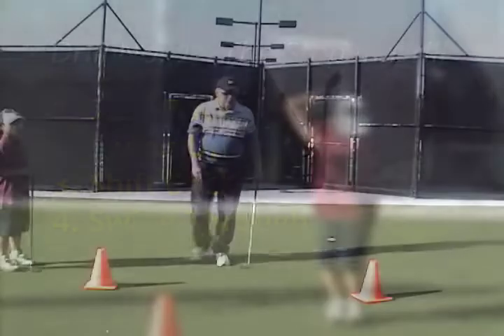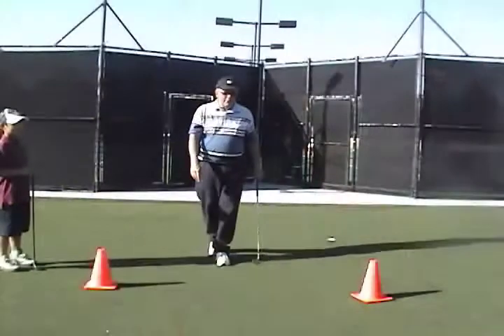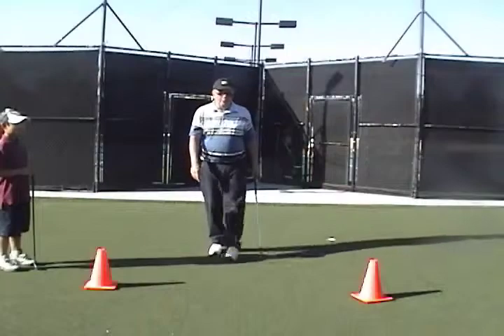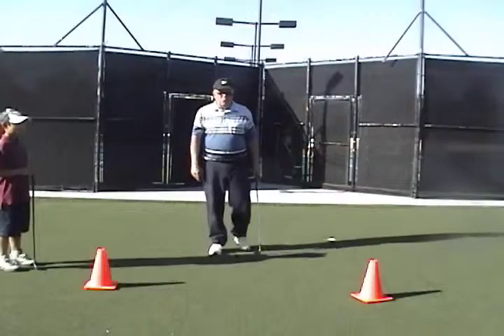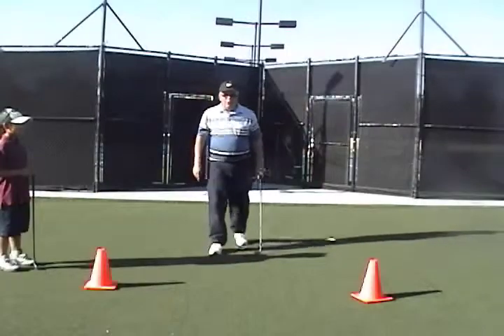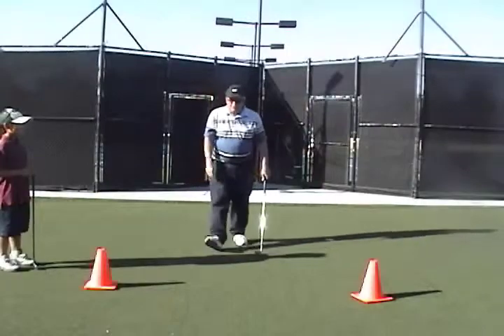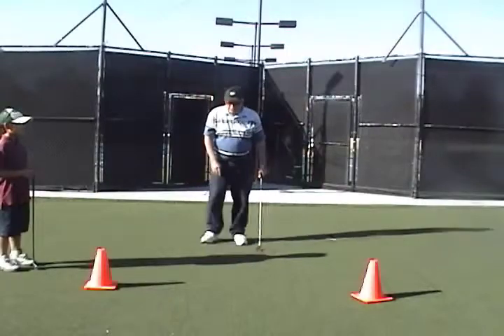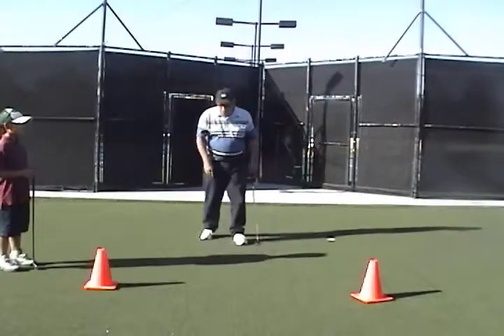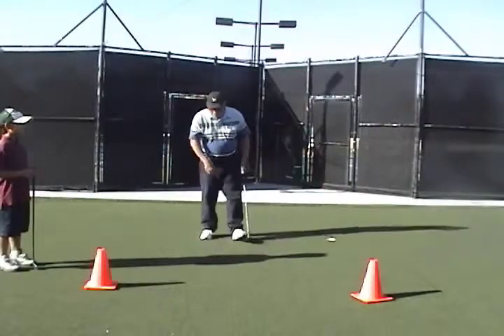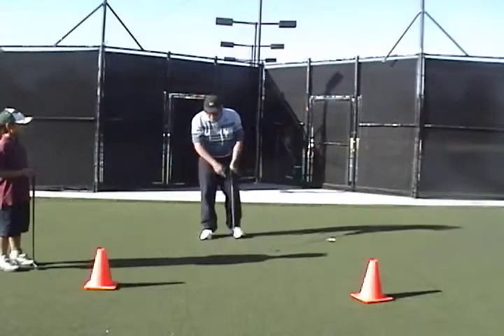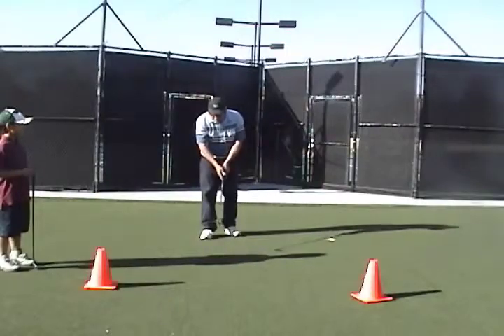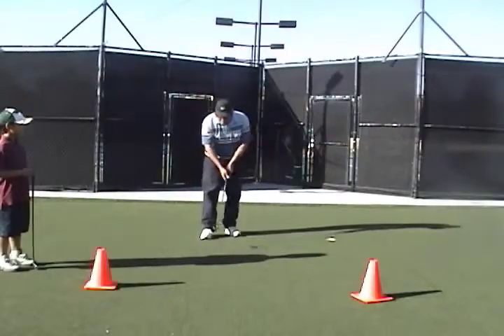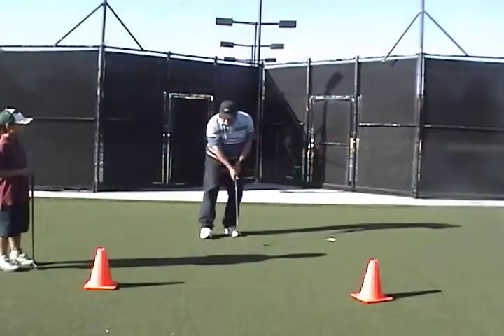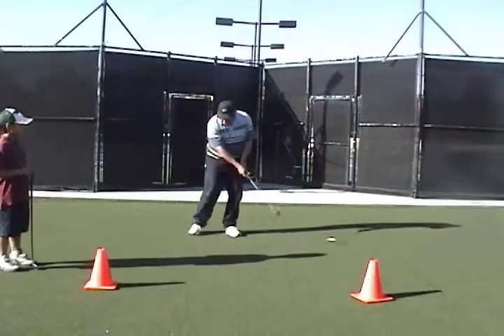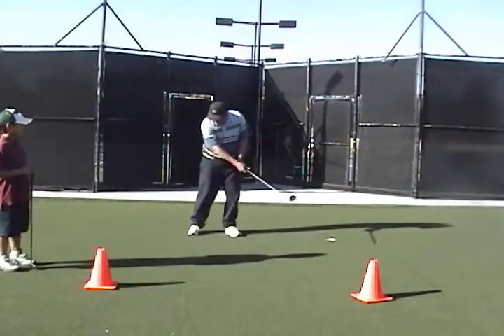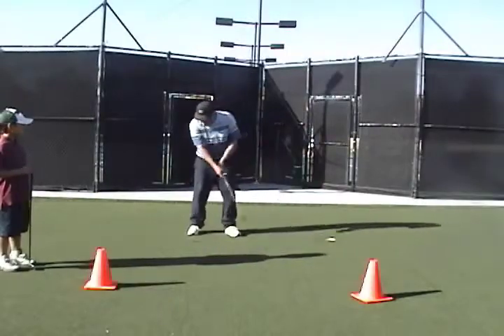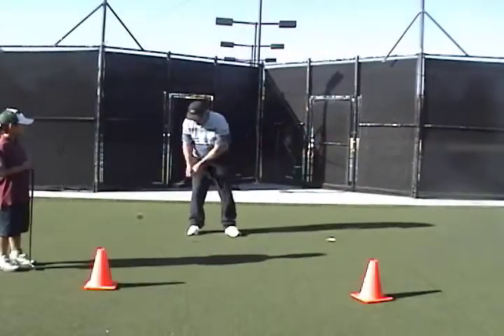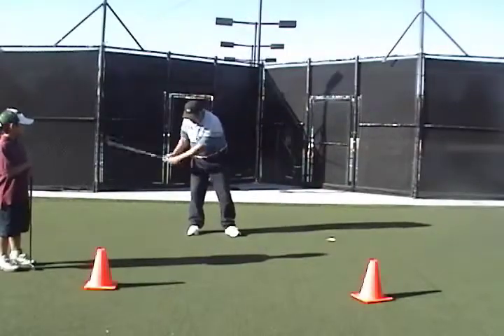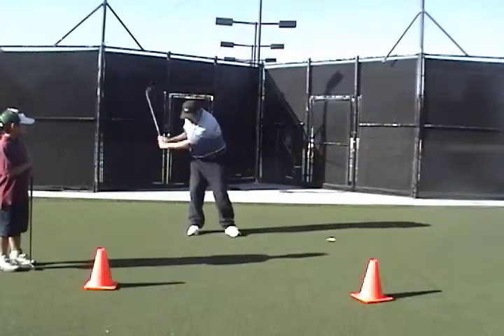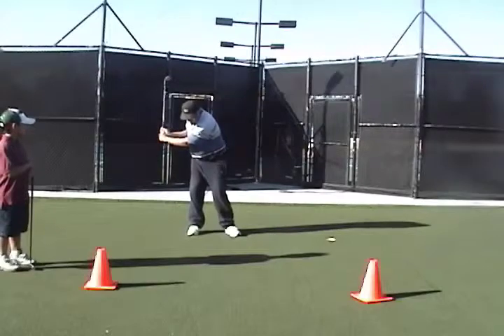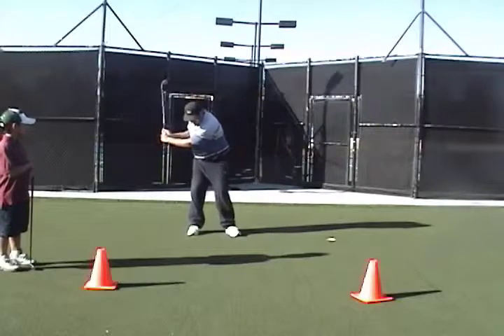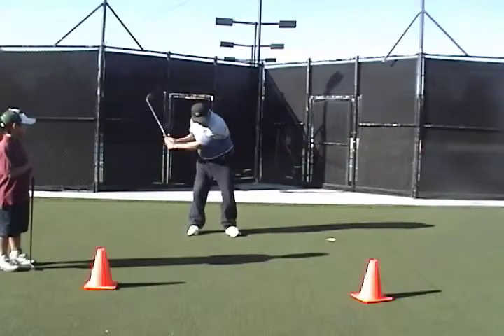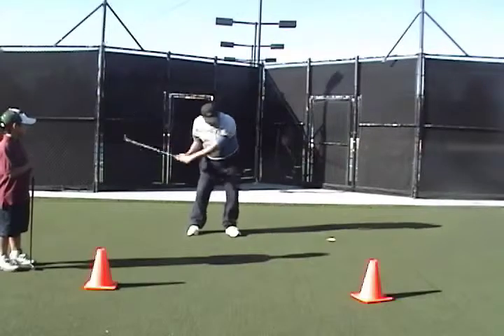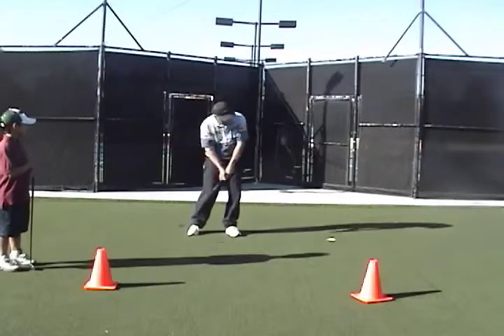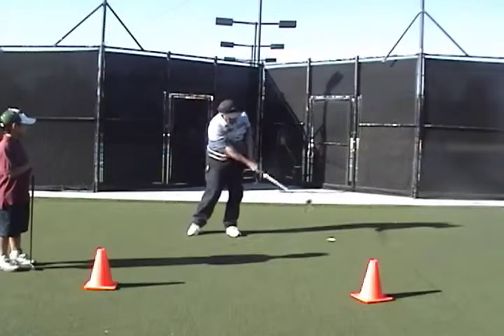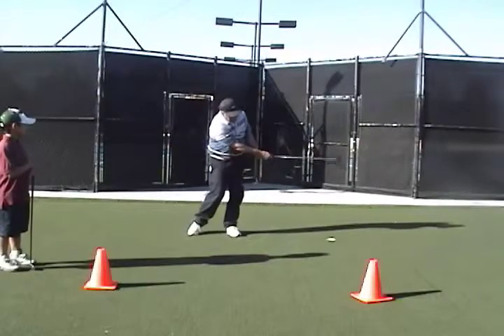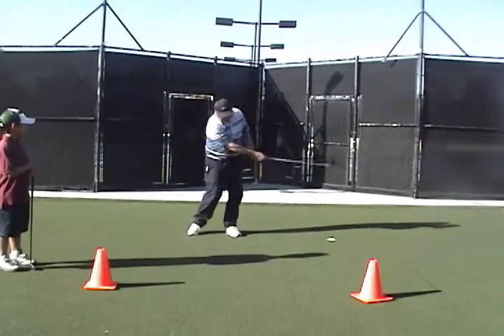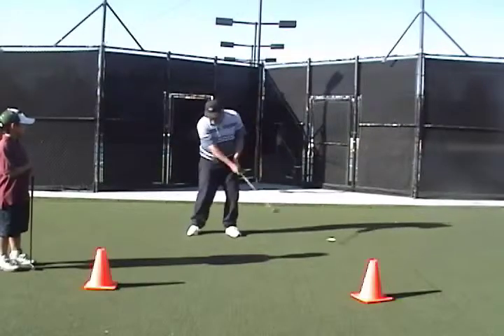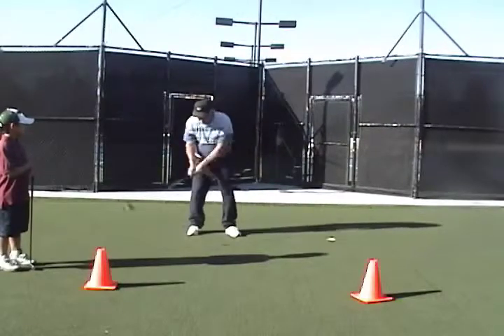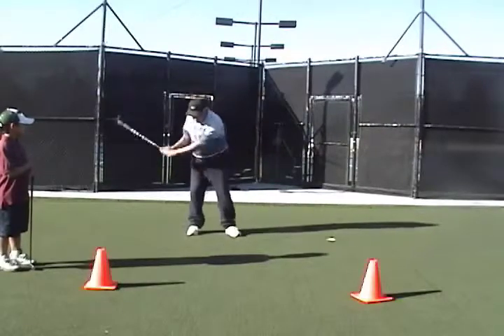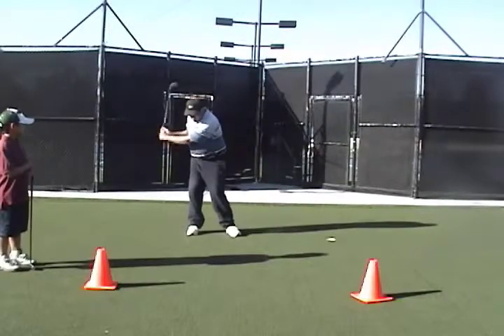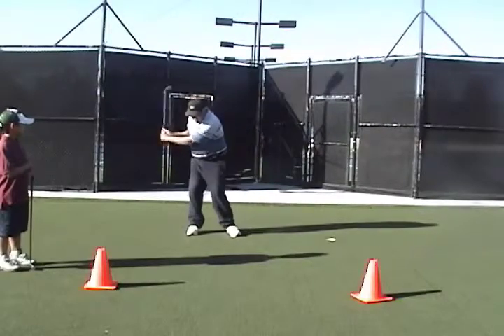The golf swing, in a sense — if you watch me swing the club — it's a little movement to the right, a little movement to the left, and it's a motion.